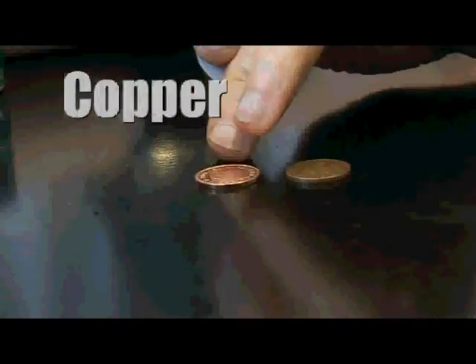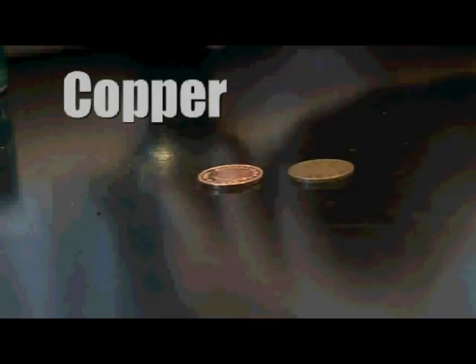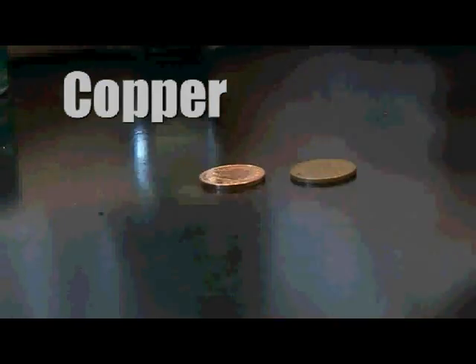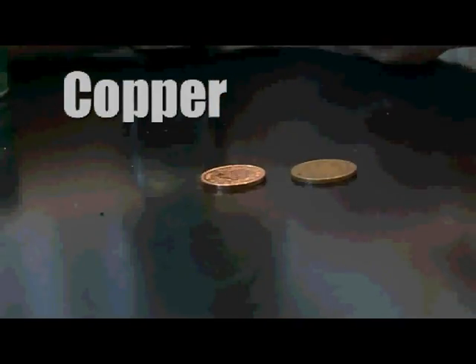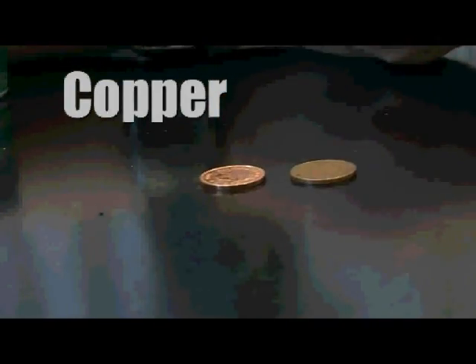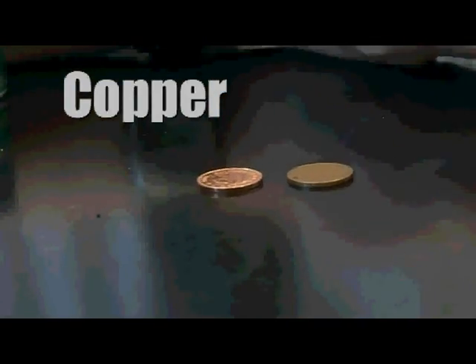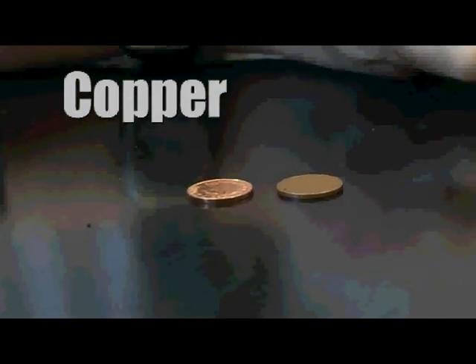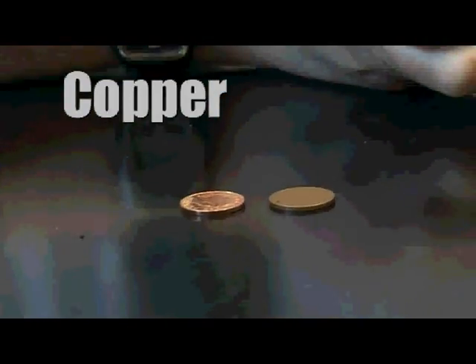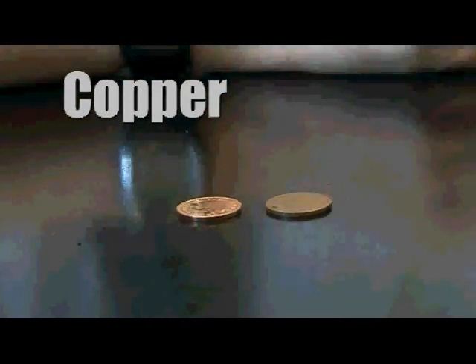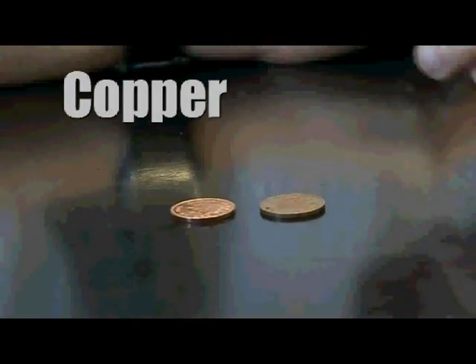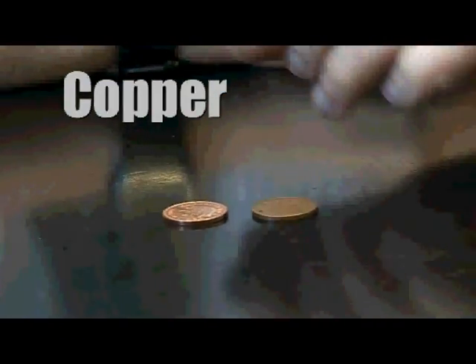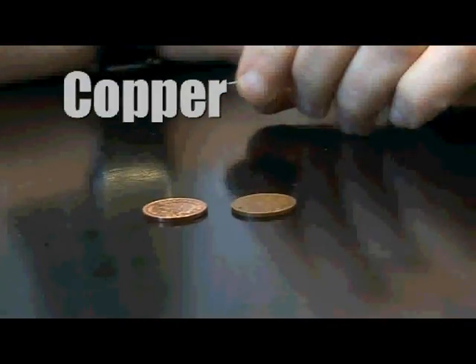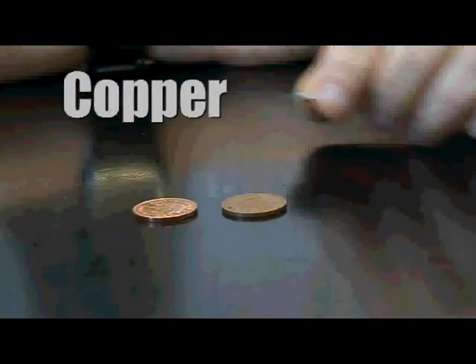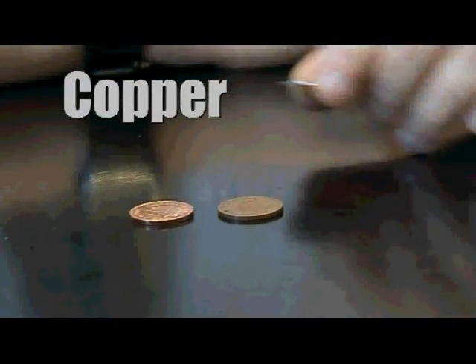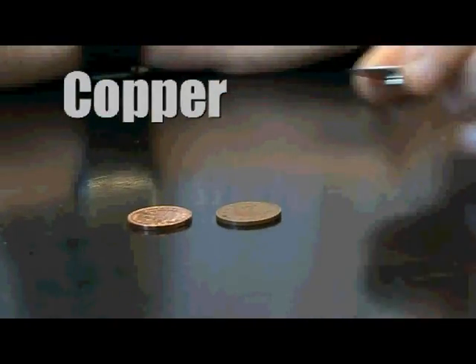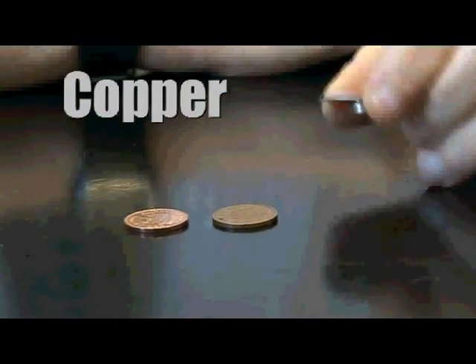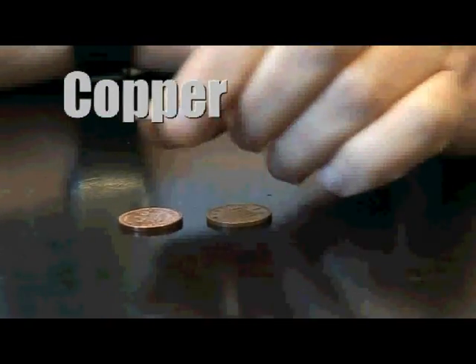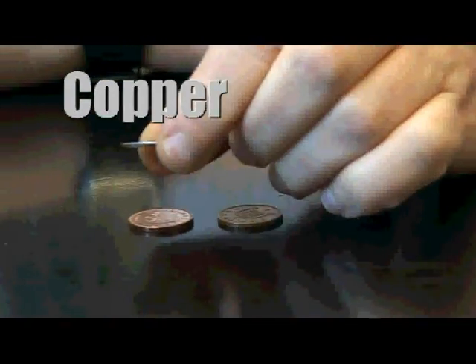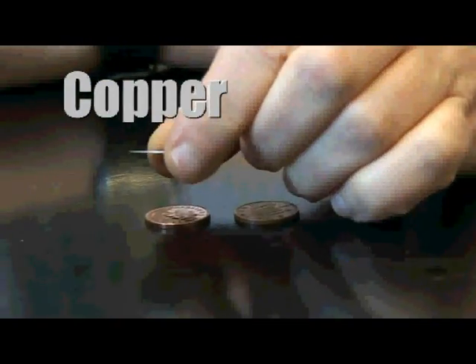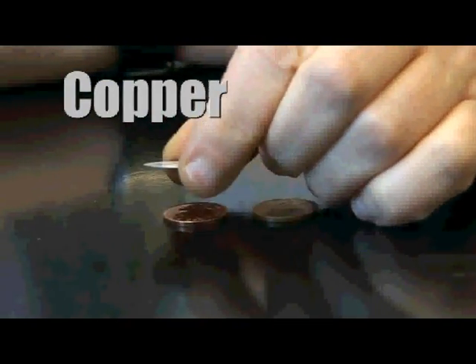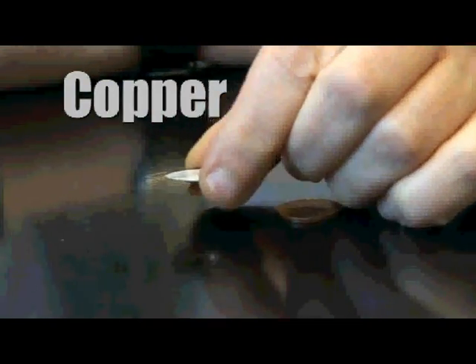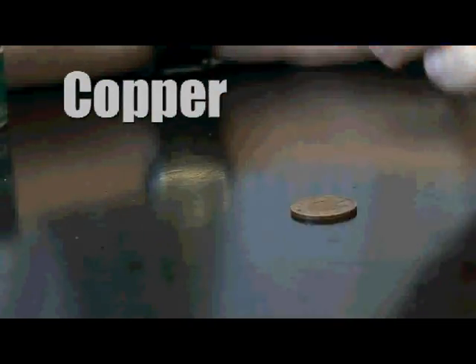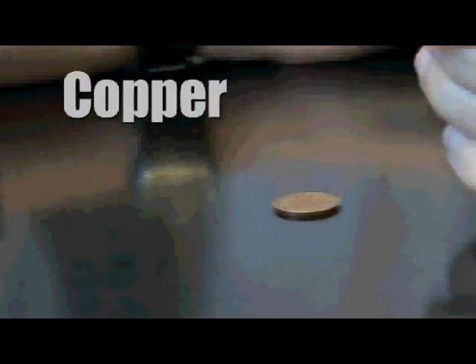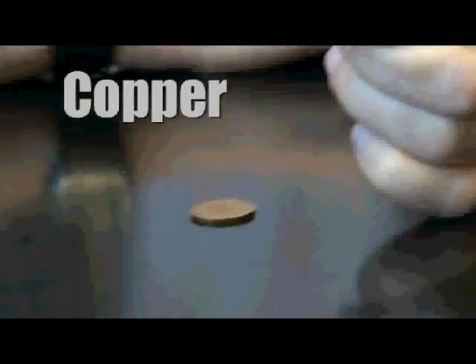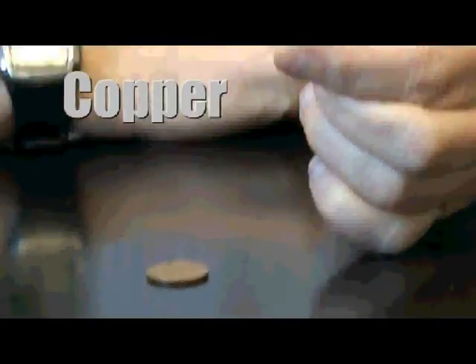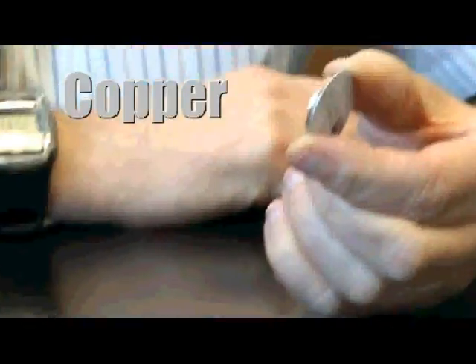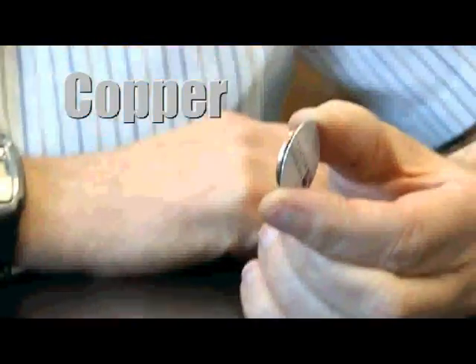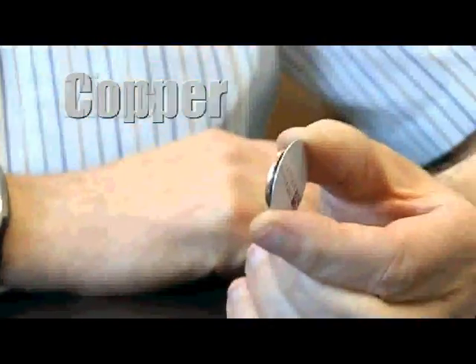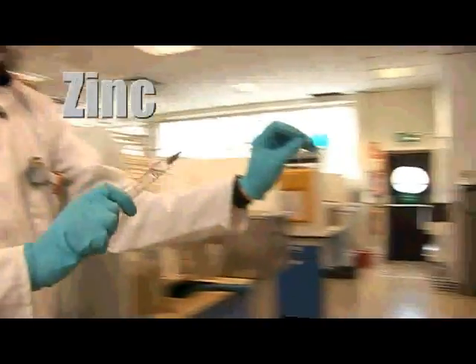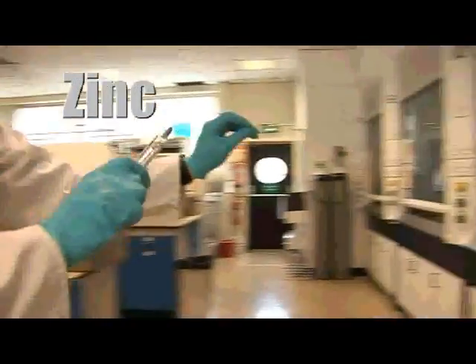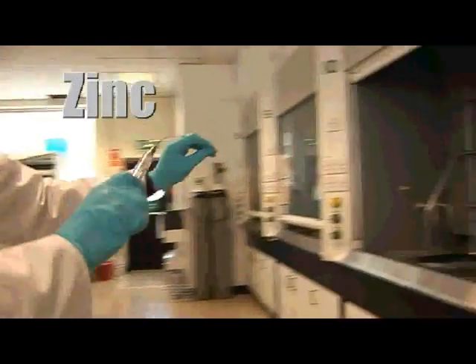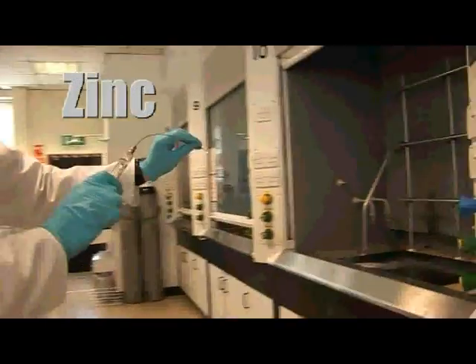Modern UK coins, although they have copper inside, actually have iron inside. So with a magnet you can just pick them up. Let's give this a go.